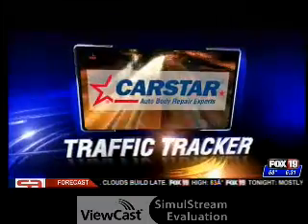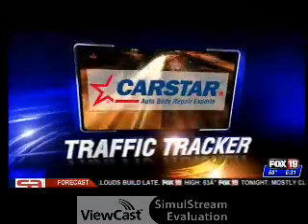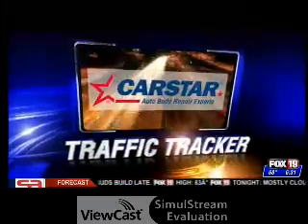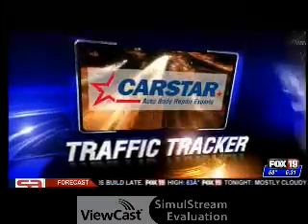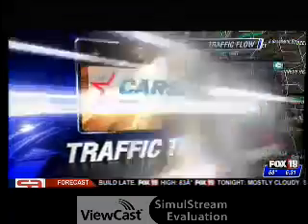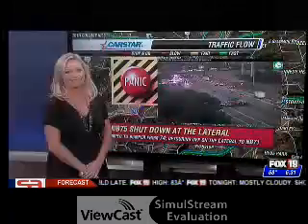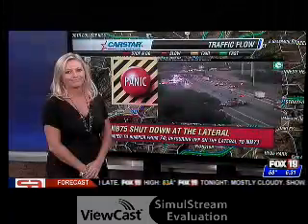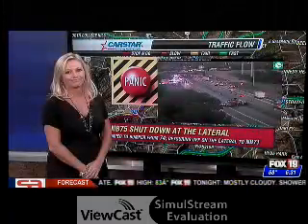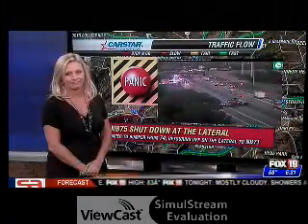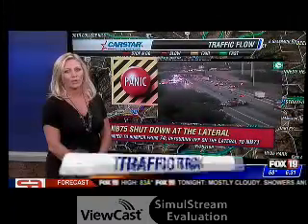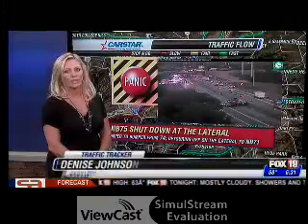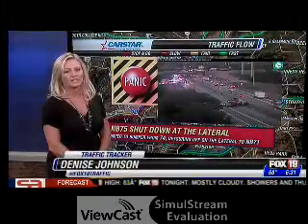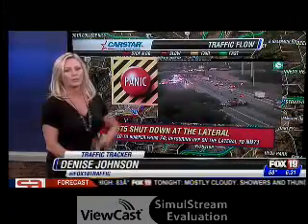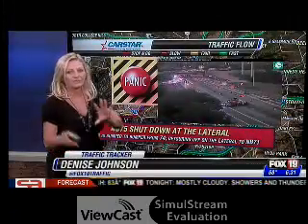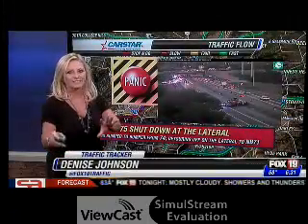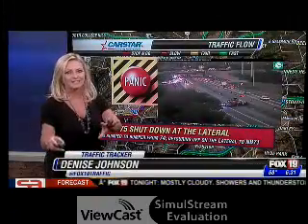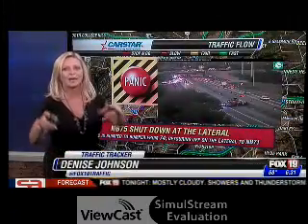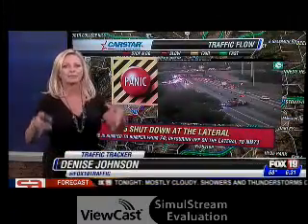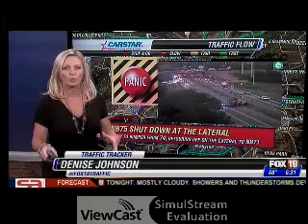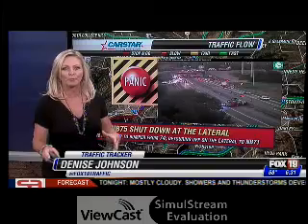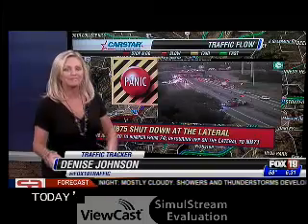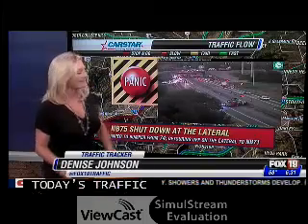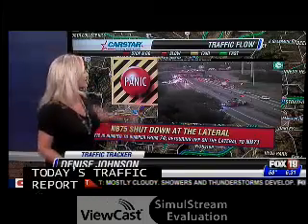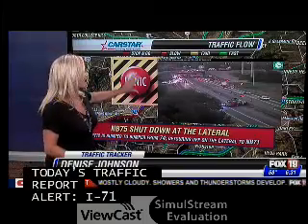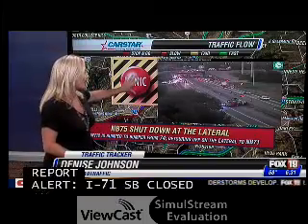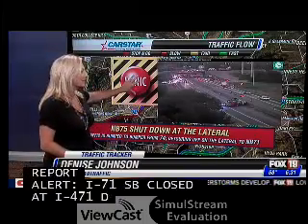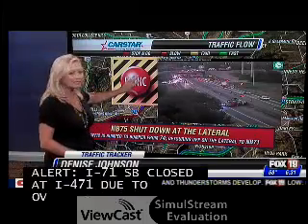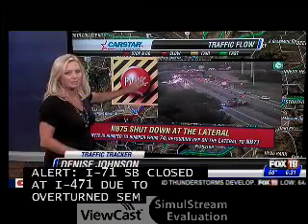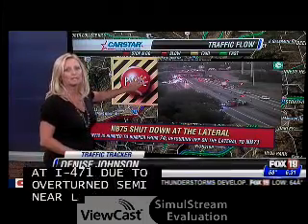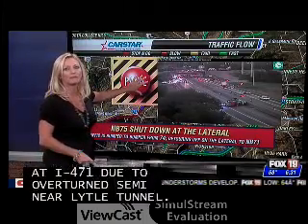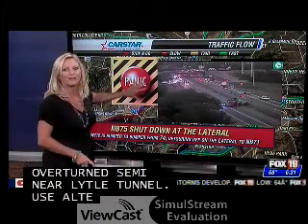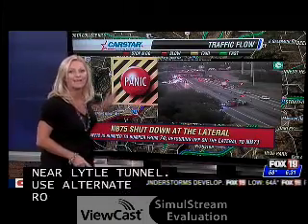Let's go over to Denise watching our morning commute. I'll tell you what, if this doesn't stop you, northbound 75, I'm giving you the panic button right now.